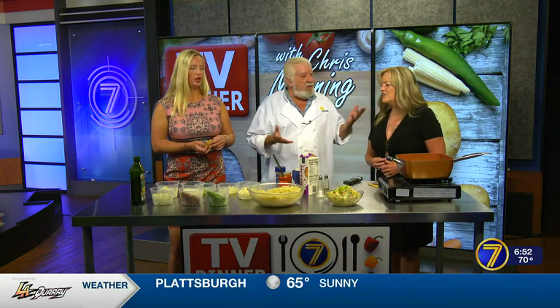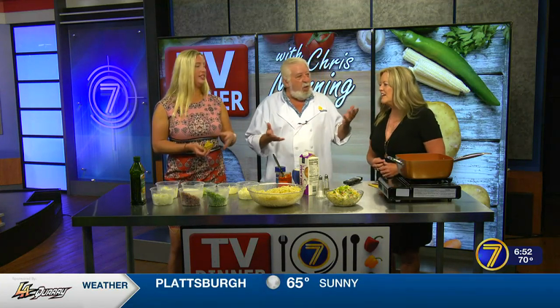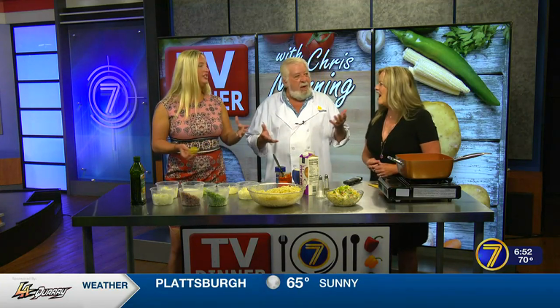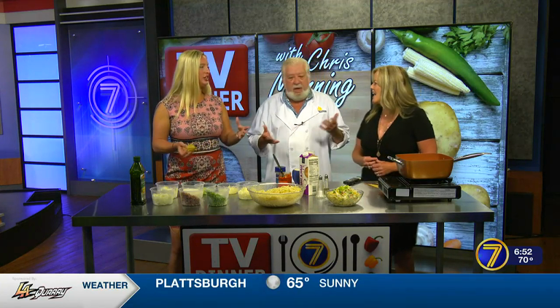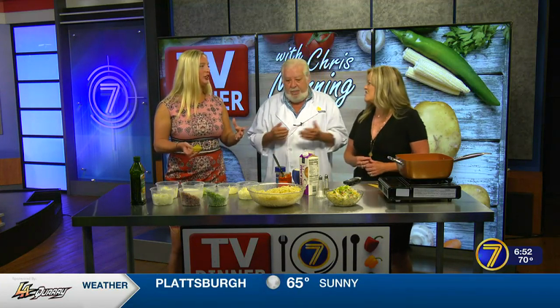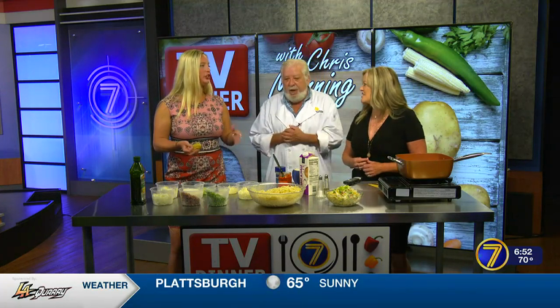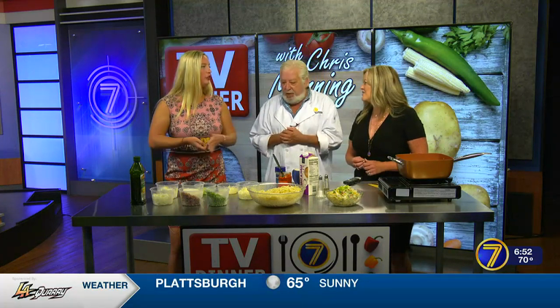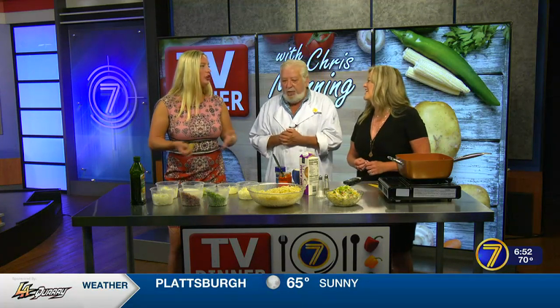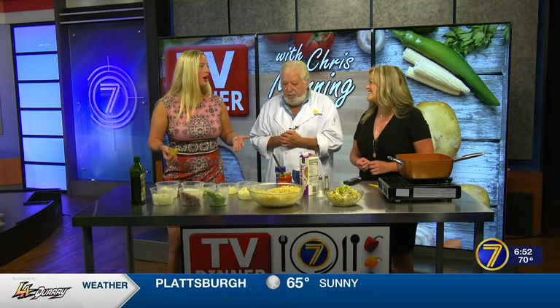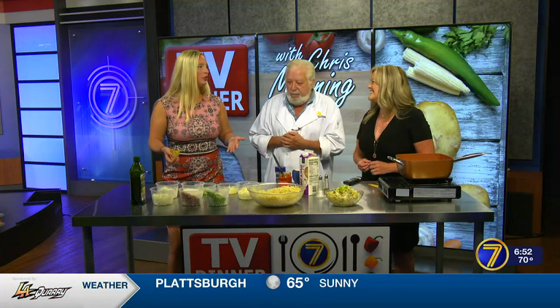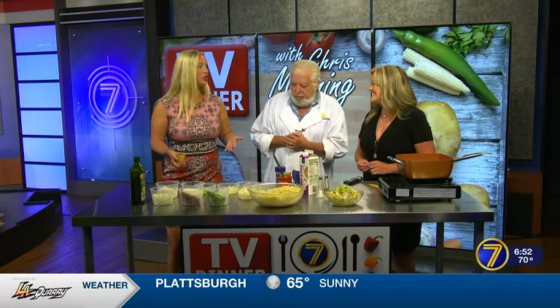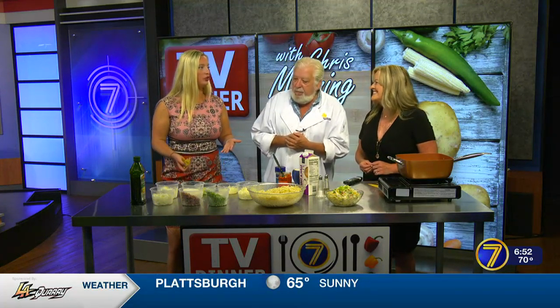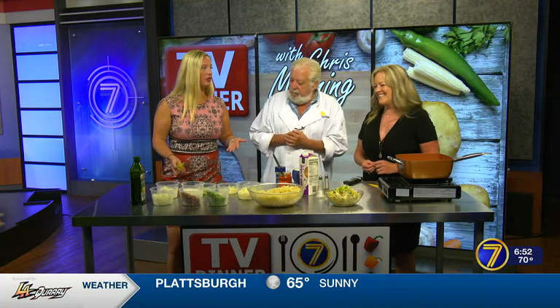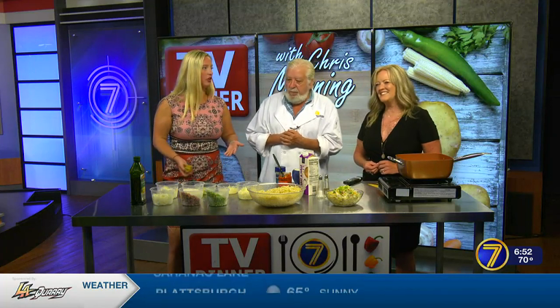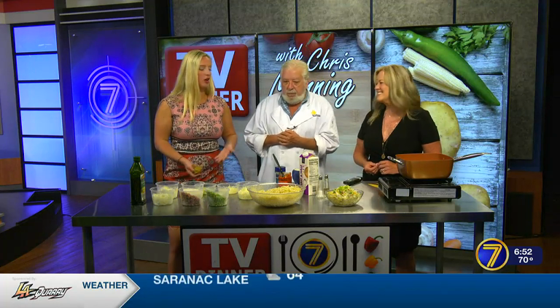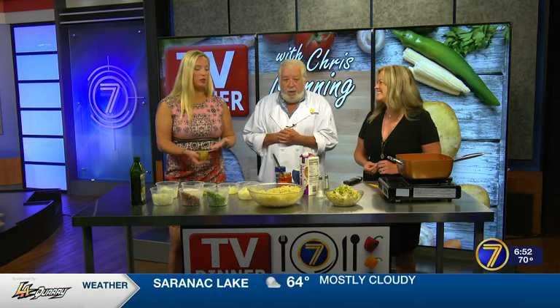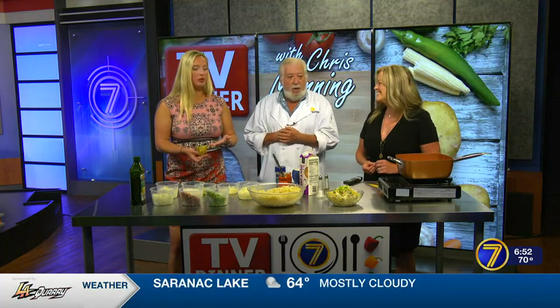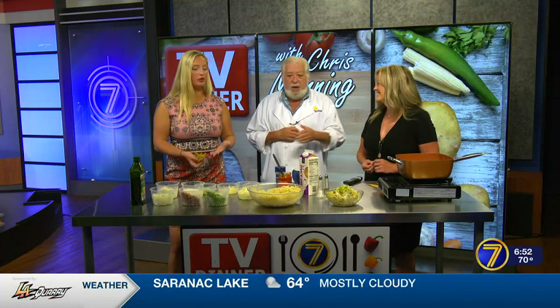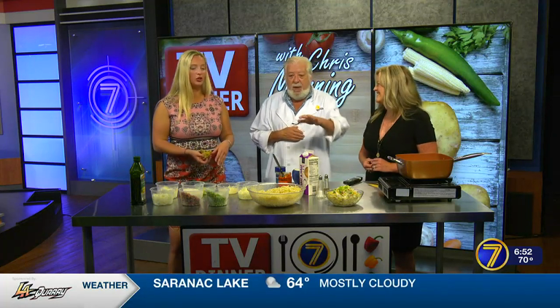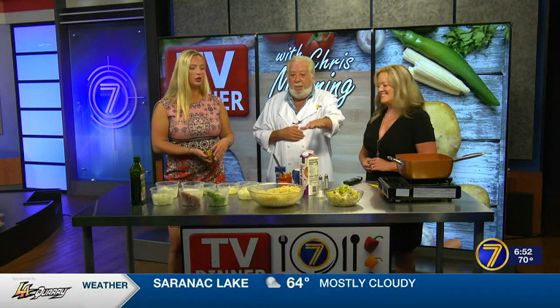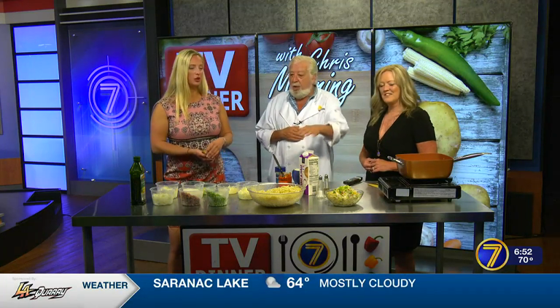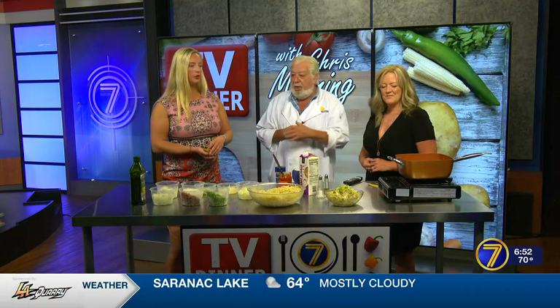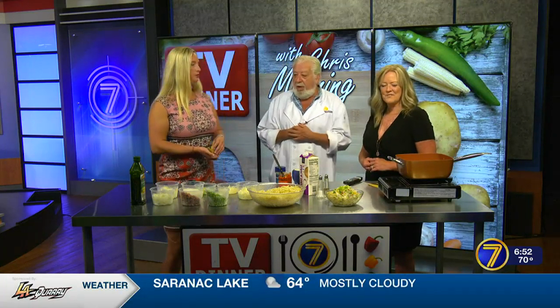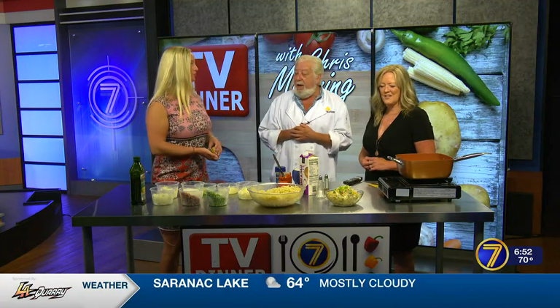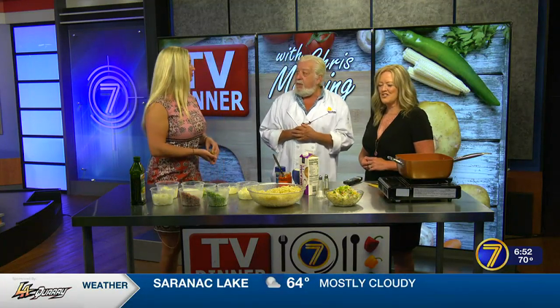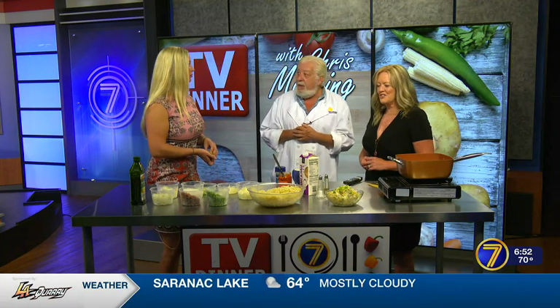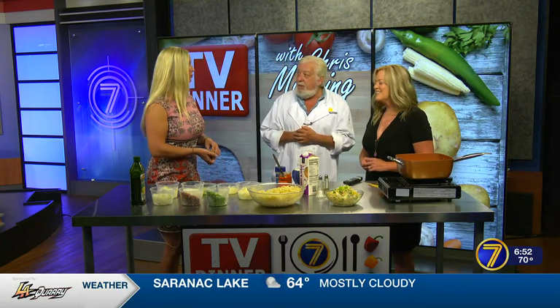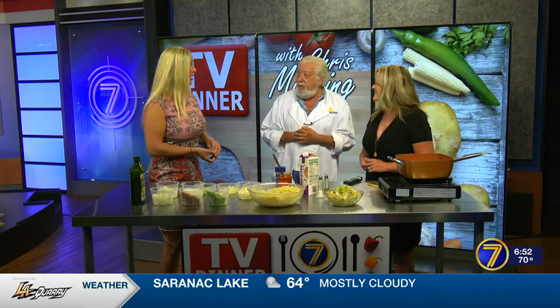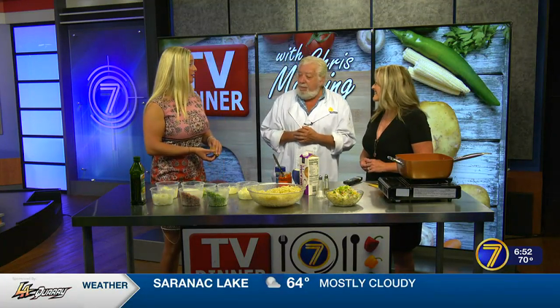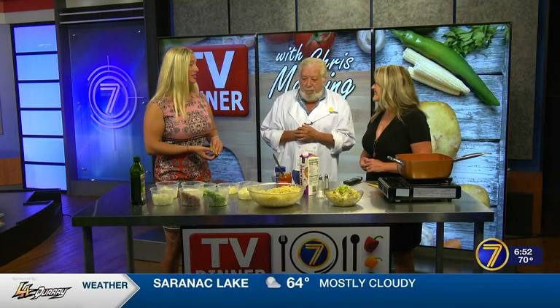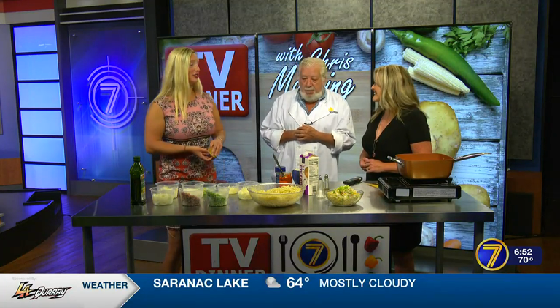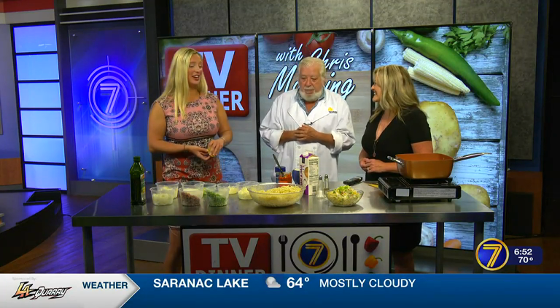It's an easy dinner. Good for a crowd too, if you're having a couple people over. You can make a boatload — very inexpensive.